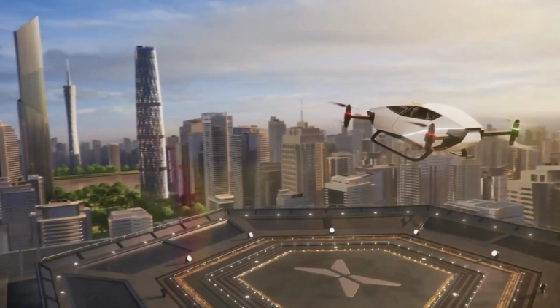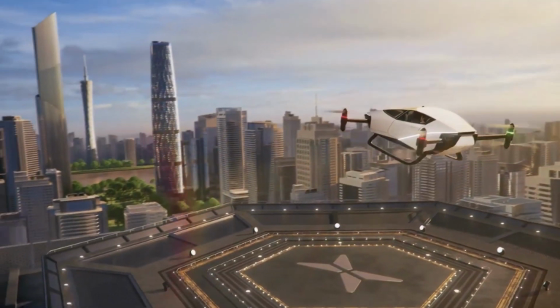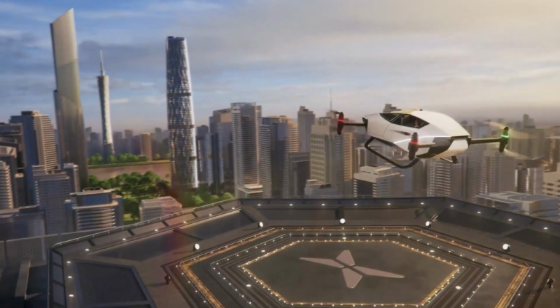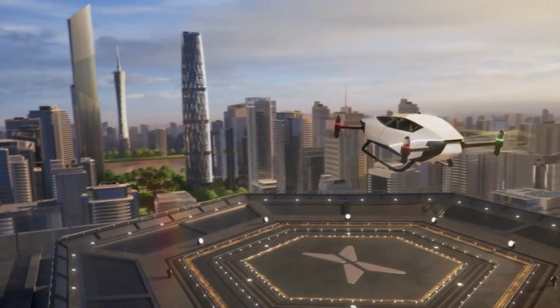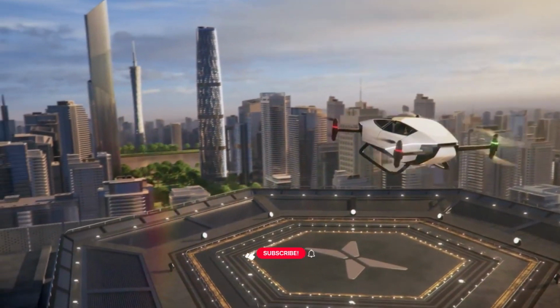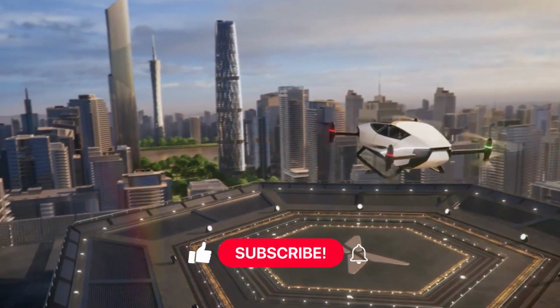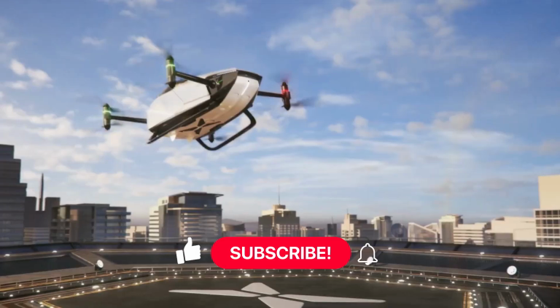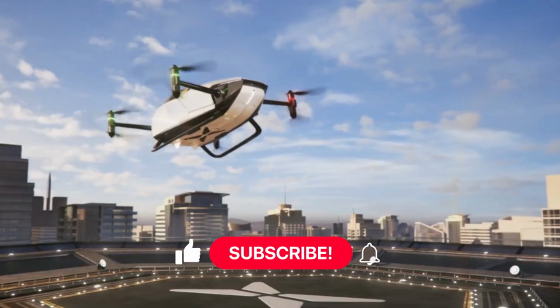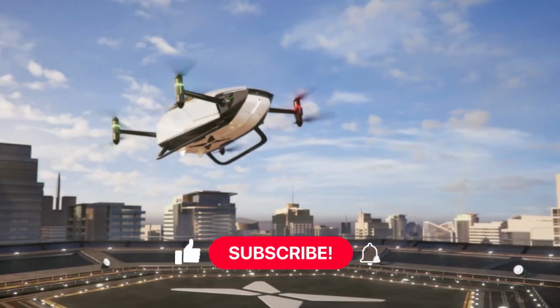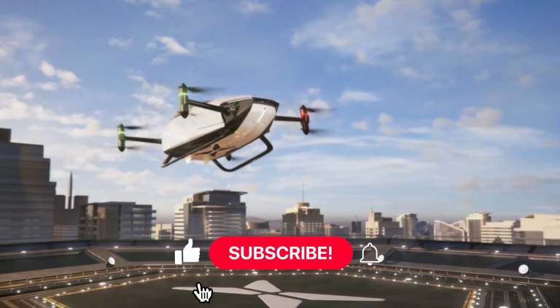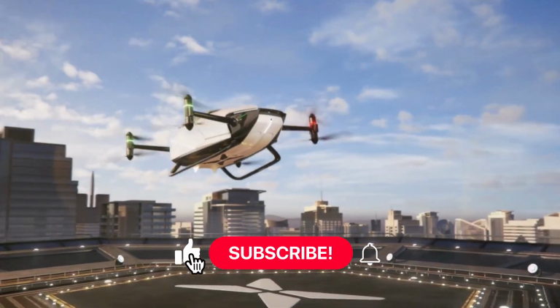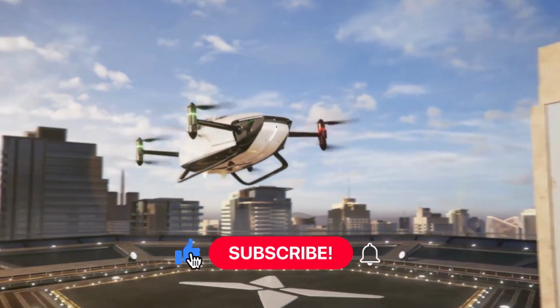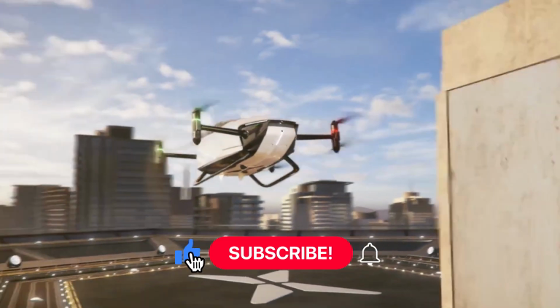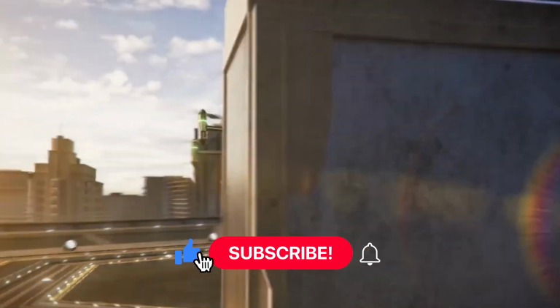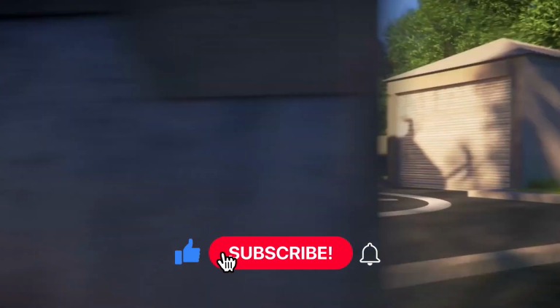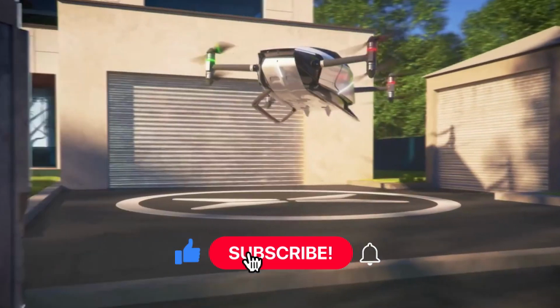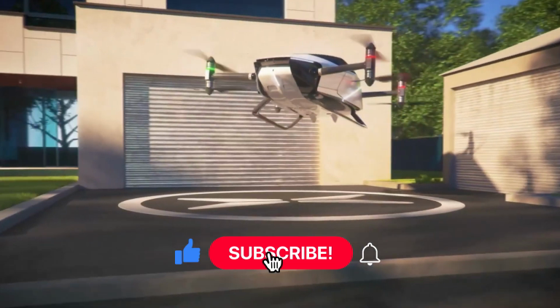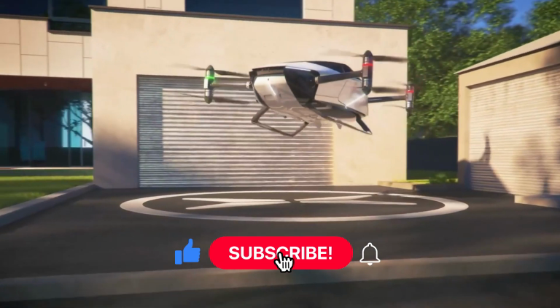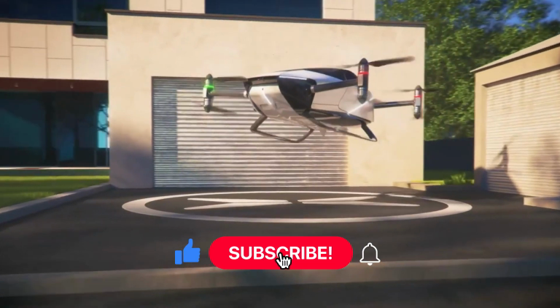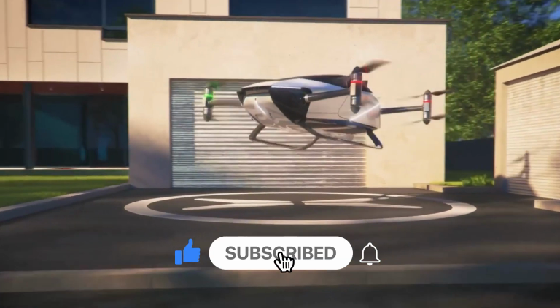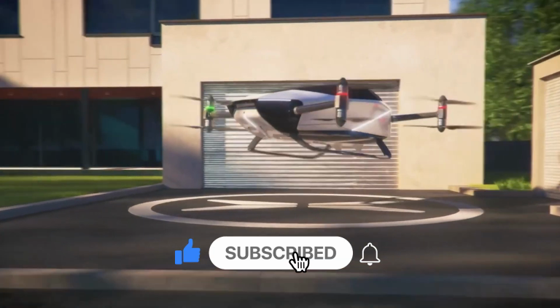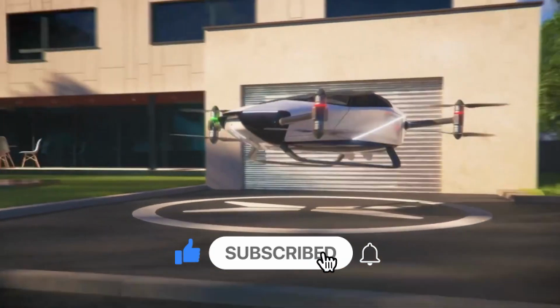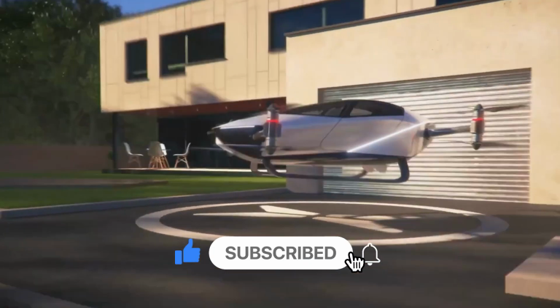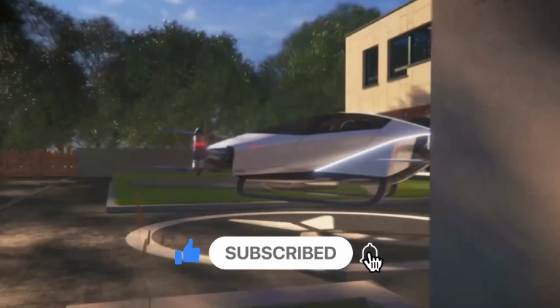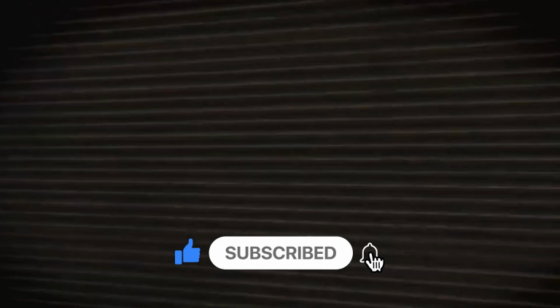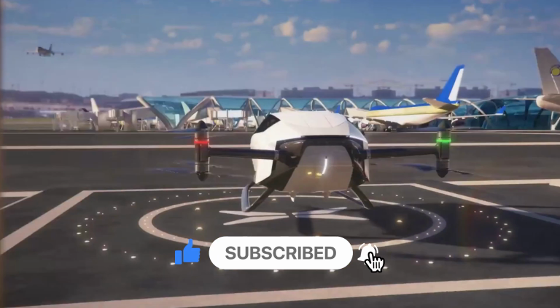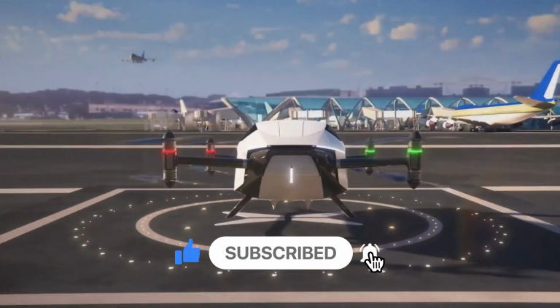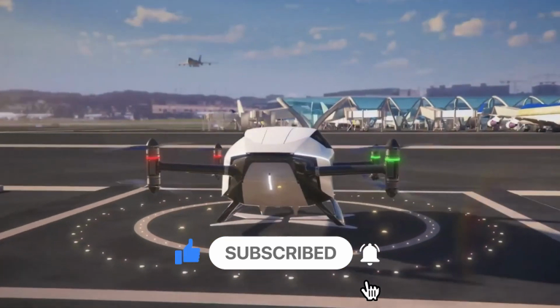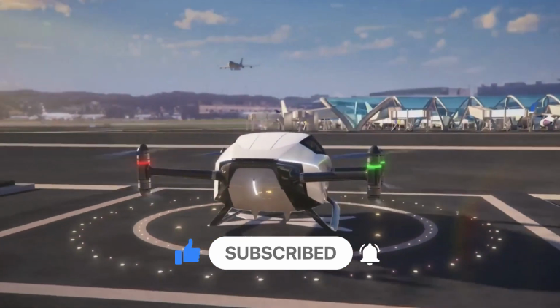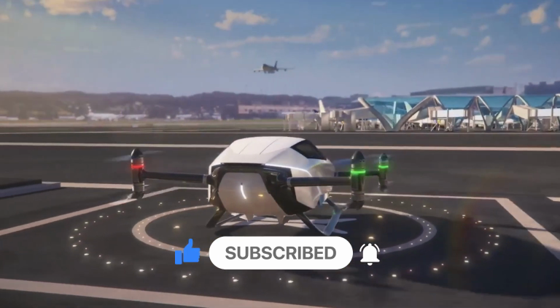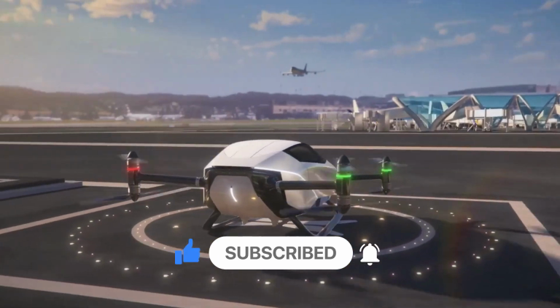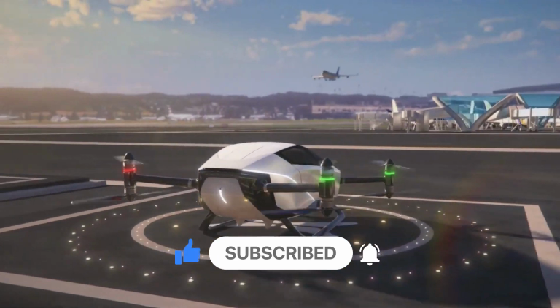Thank you for watching. Please hit the like button, subscribe to the AC Technology channel, and enable post alerts to view more of our future videos.